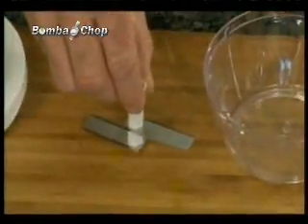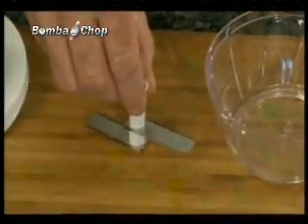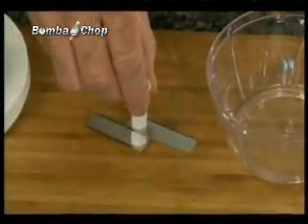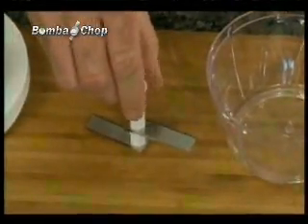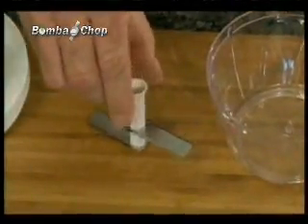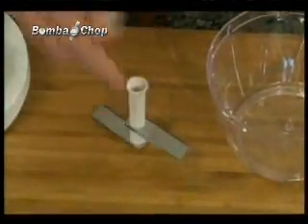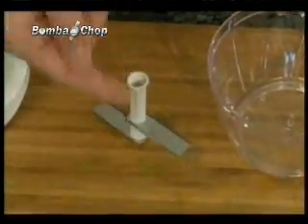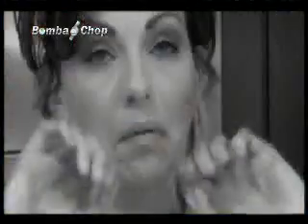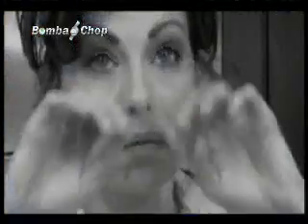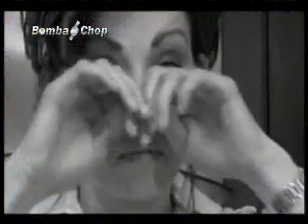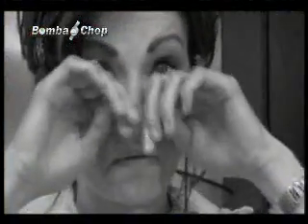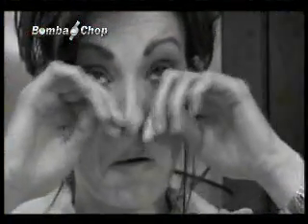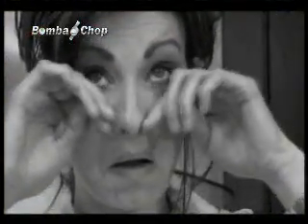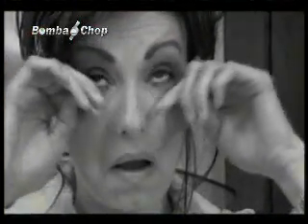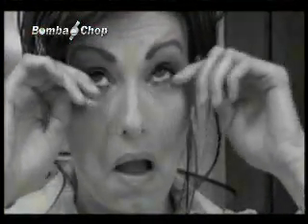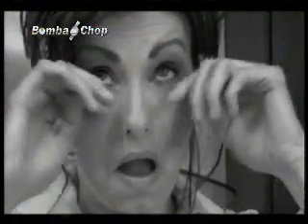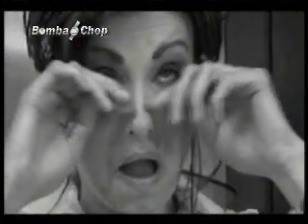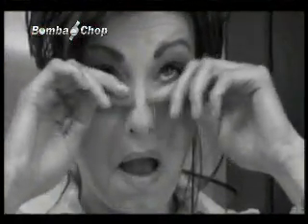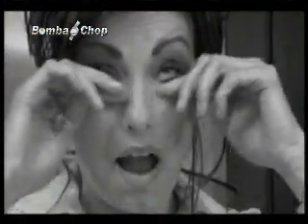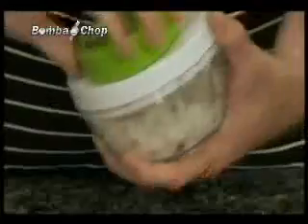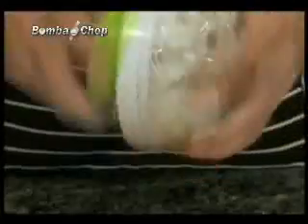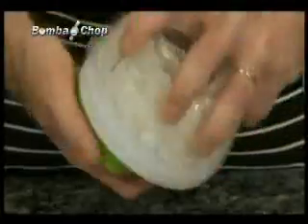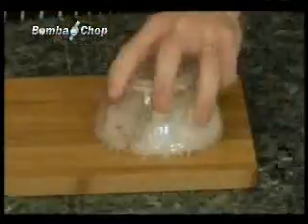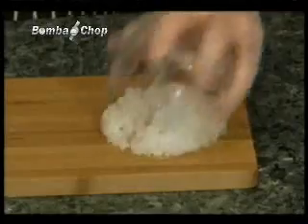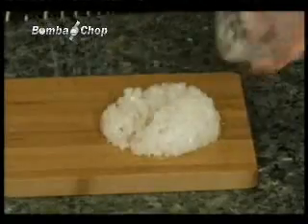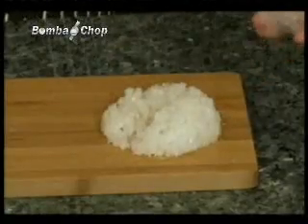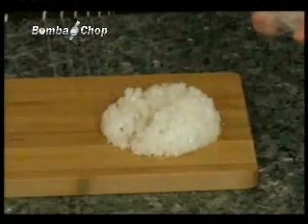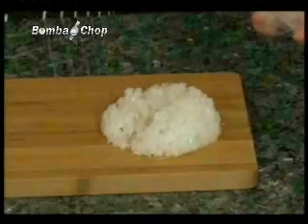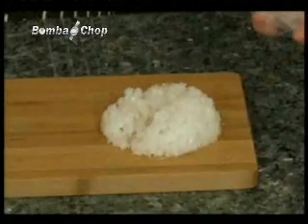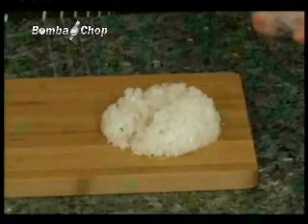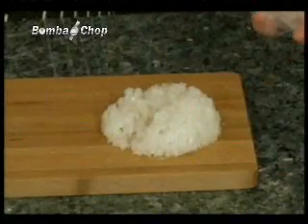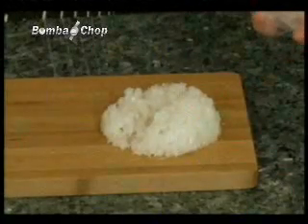No mess or stress, no tears from peels, and no smell at all. Just perfectly chopped pieces every time.